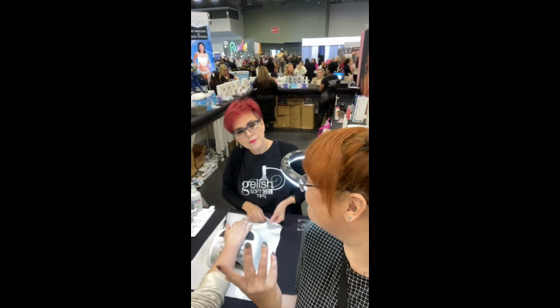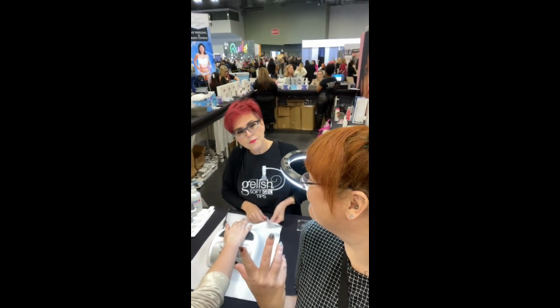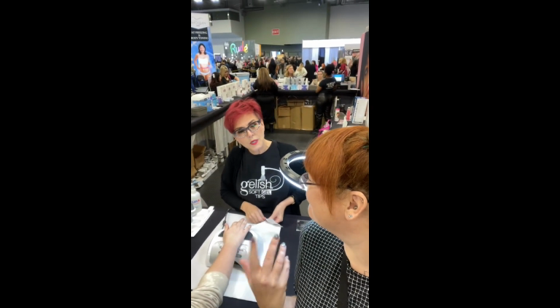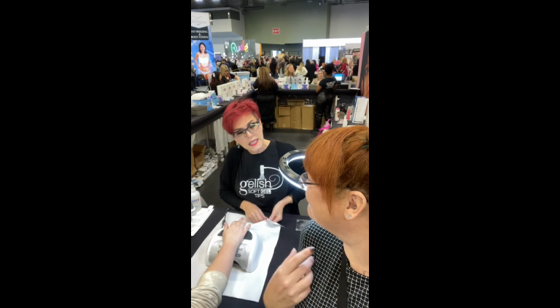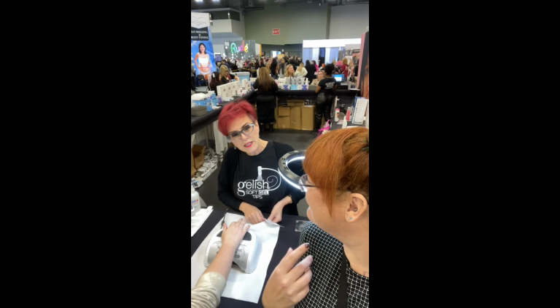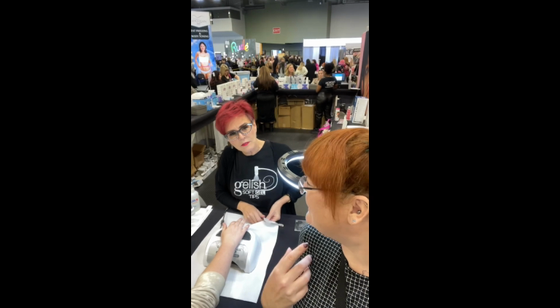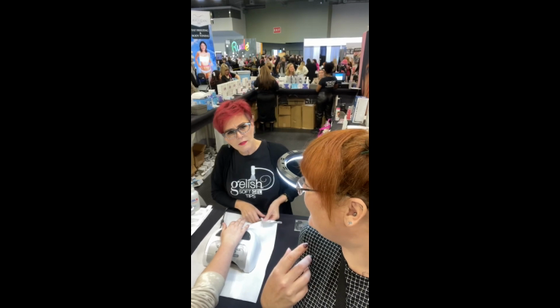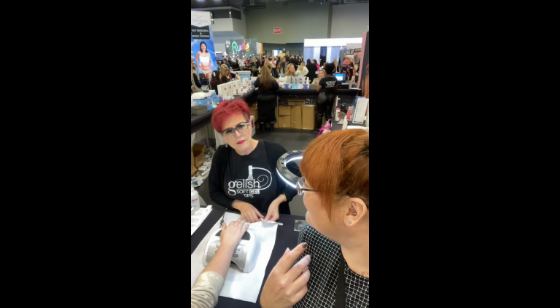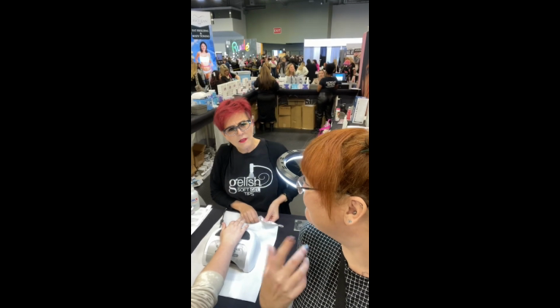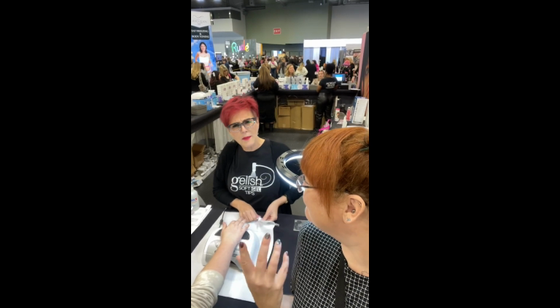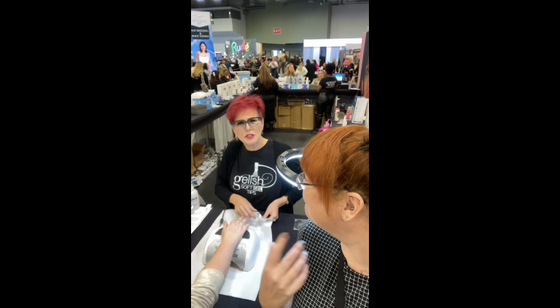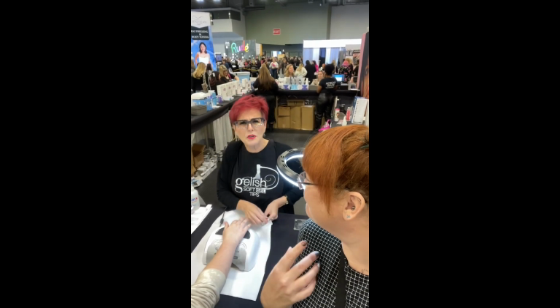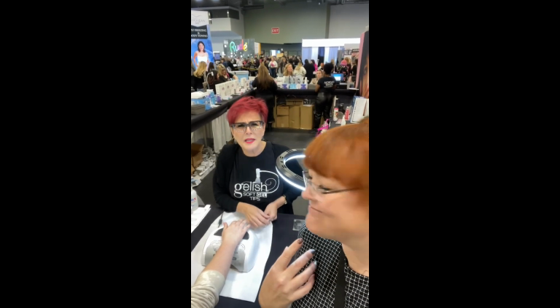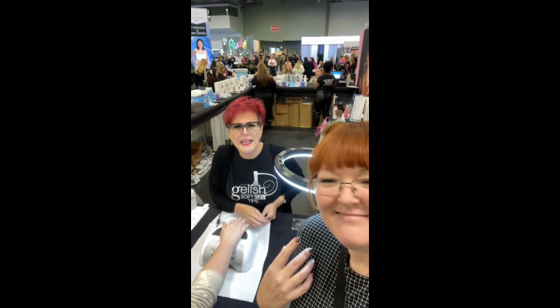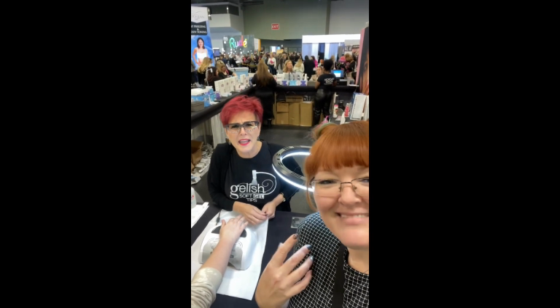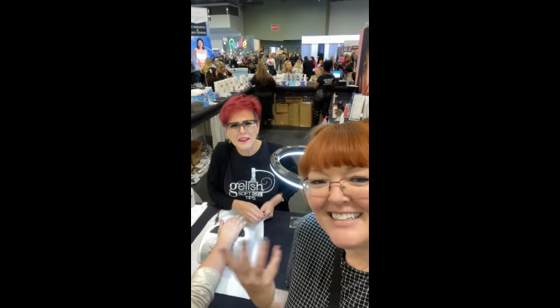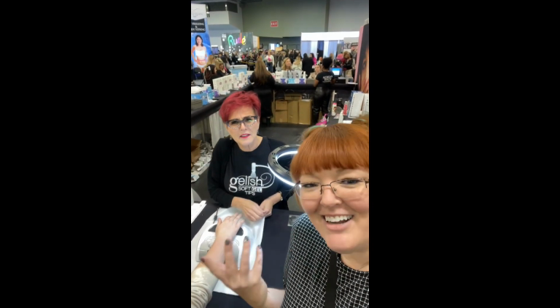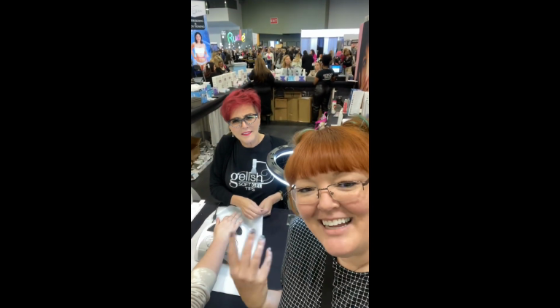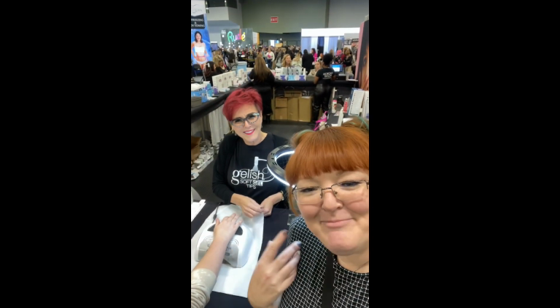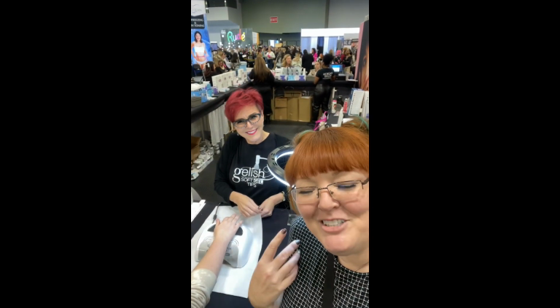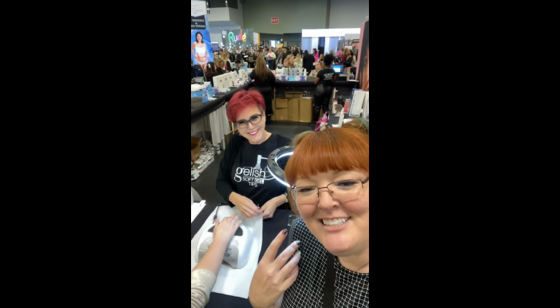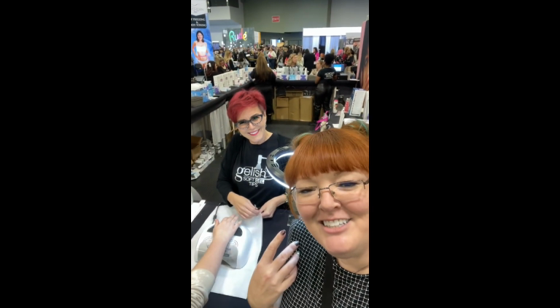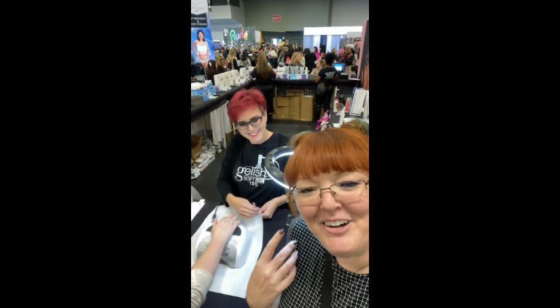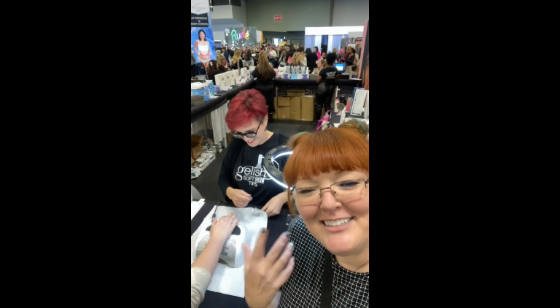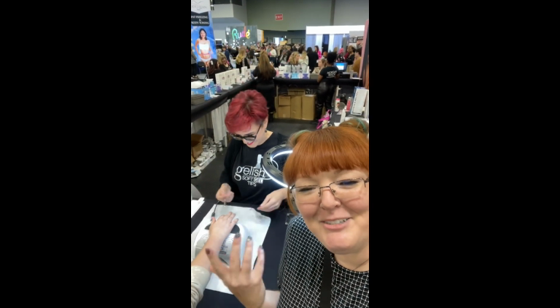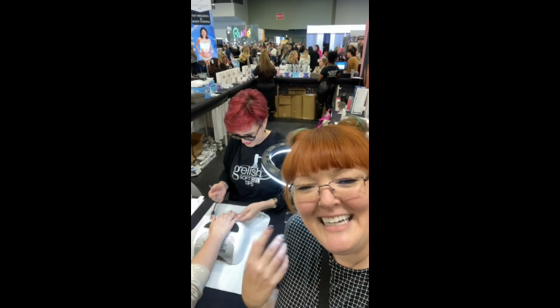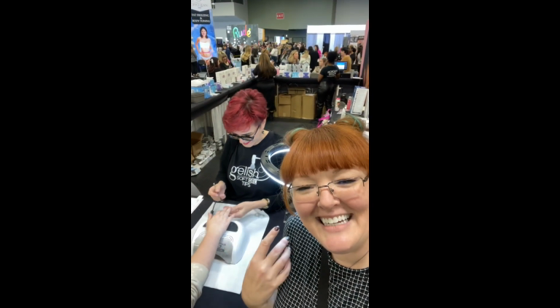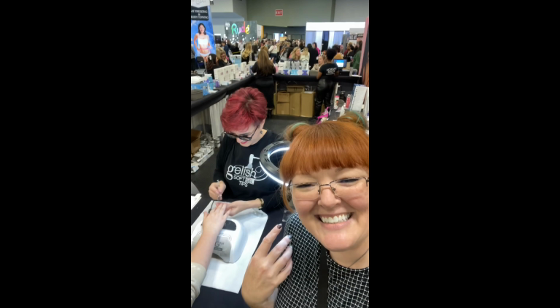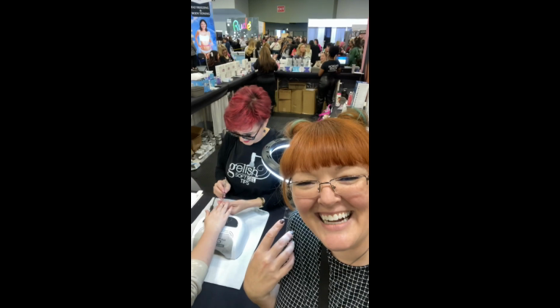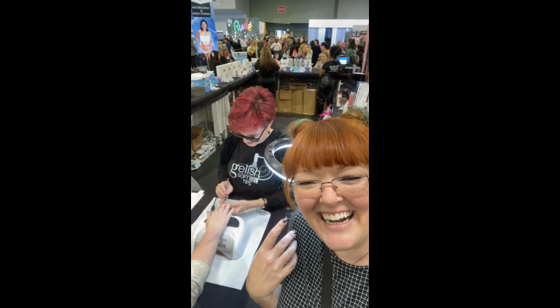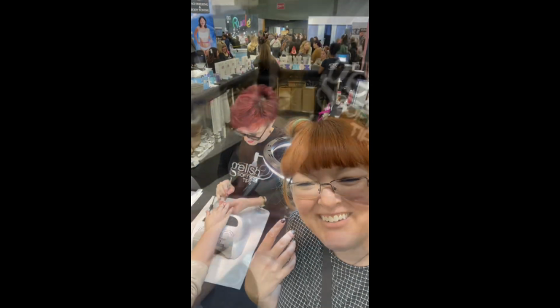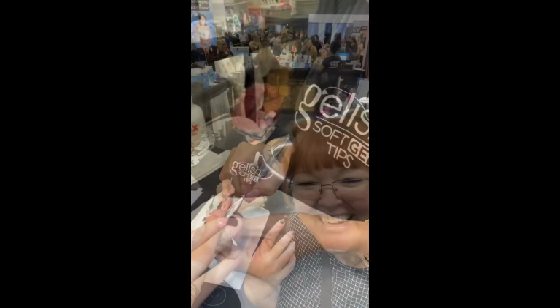Do we need it? Absolutely we need it! Alright, she's going to show us. Here we go.